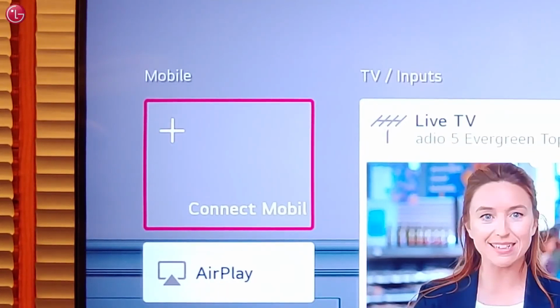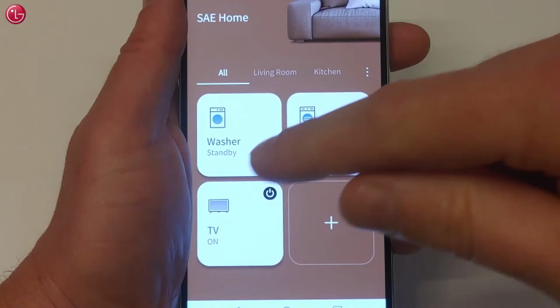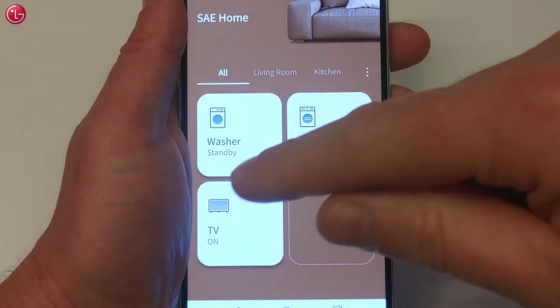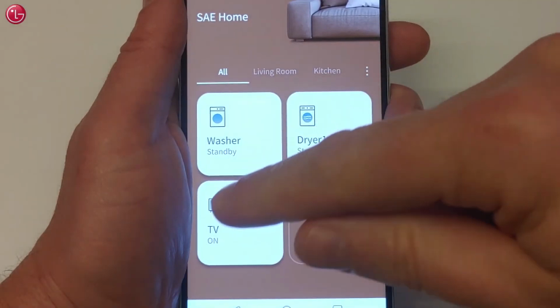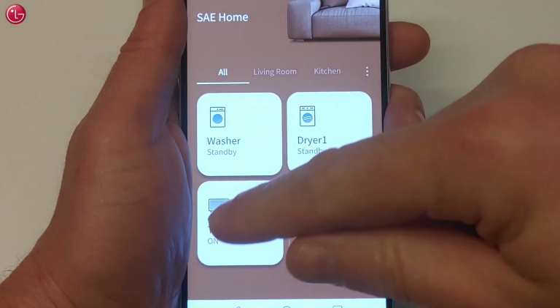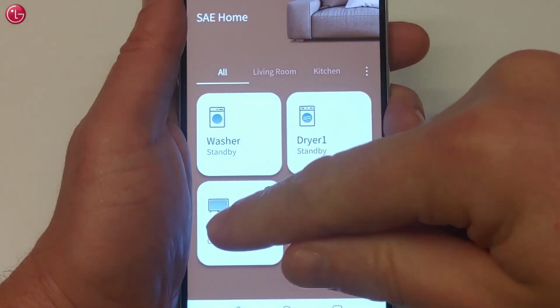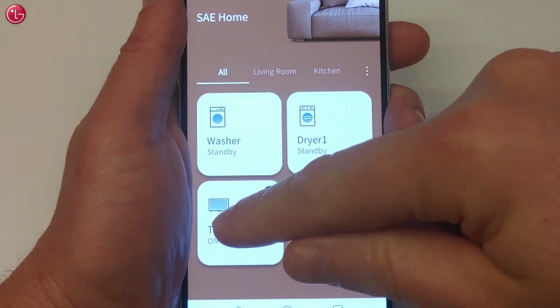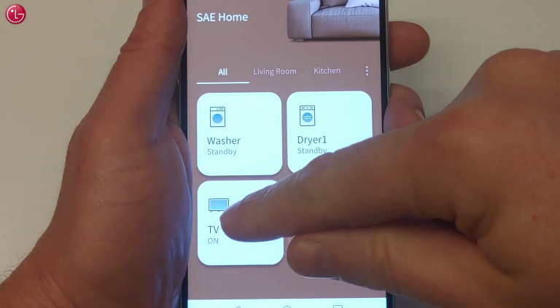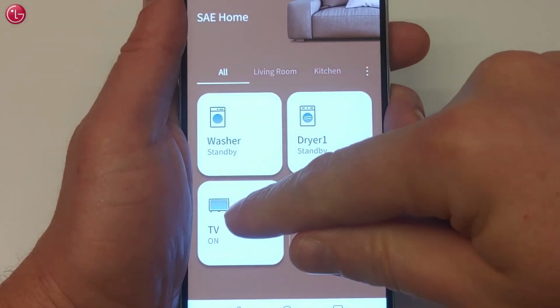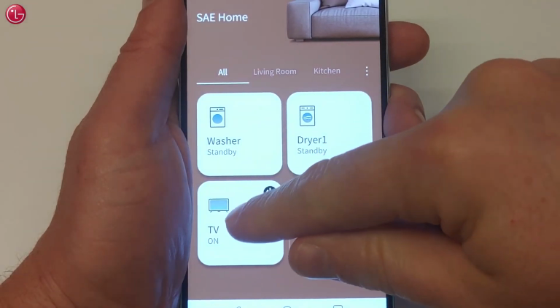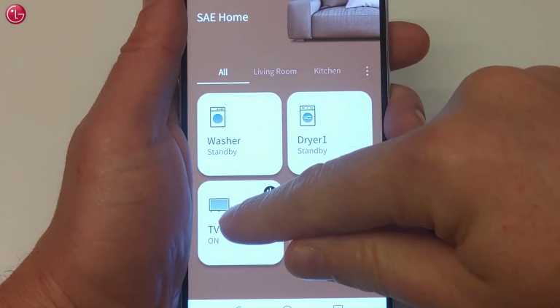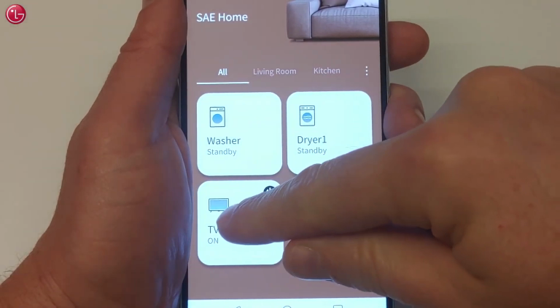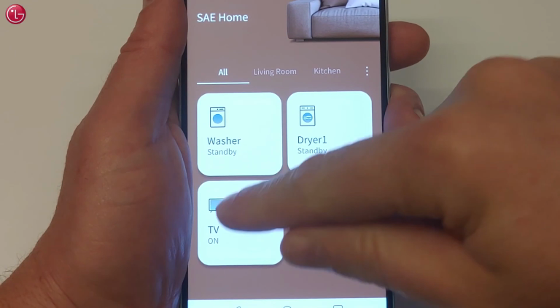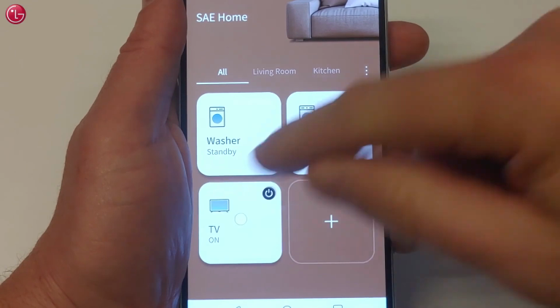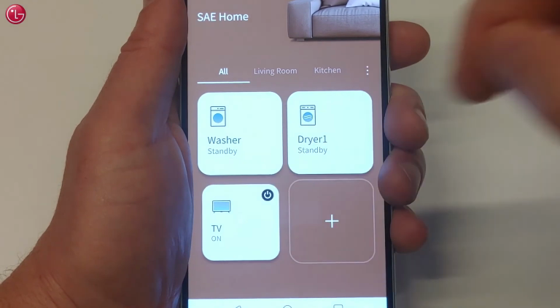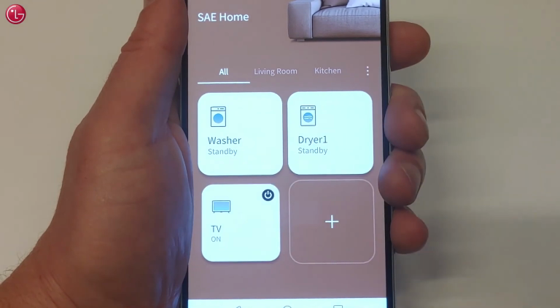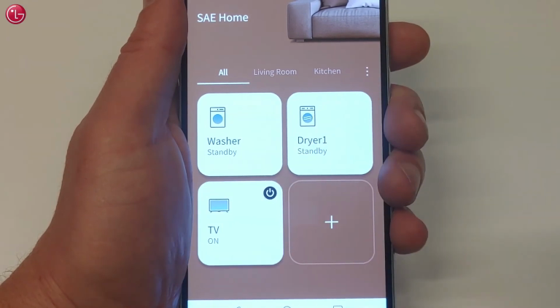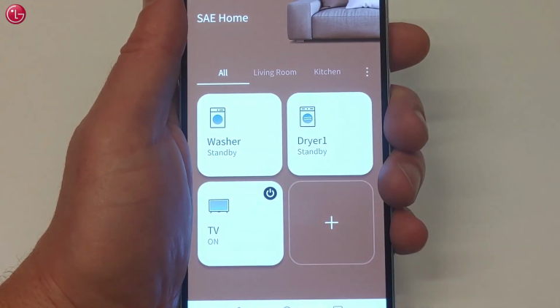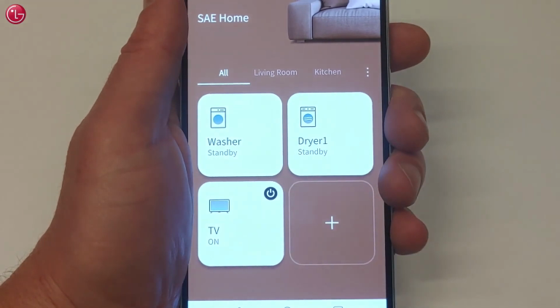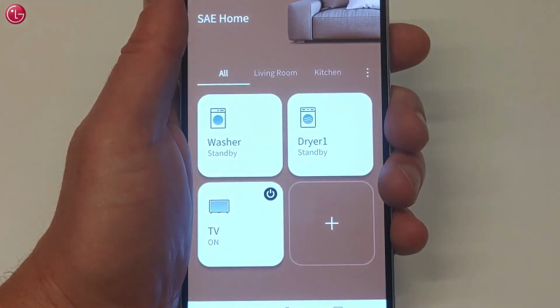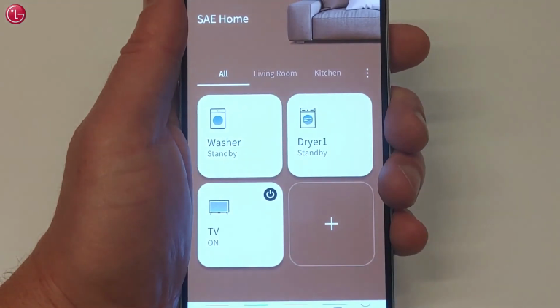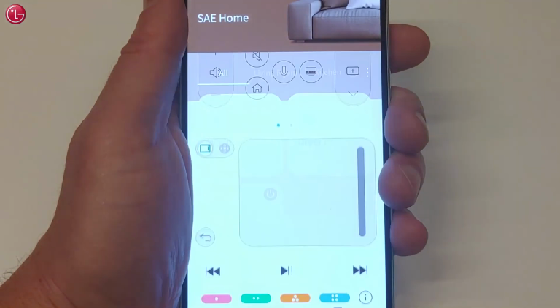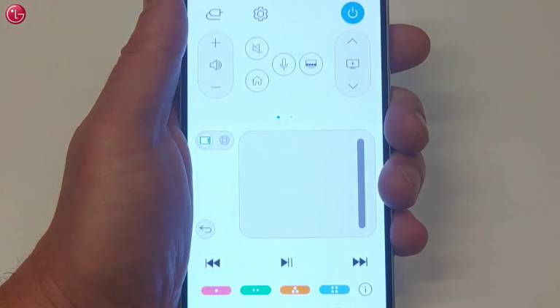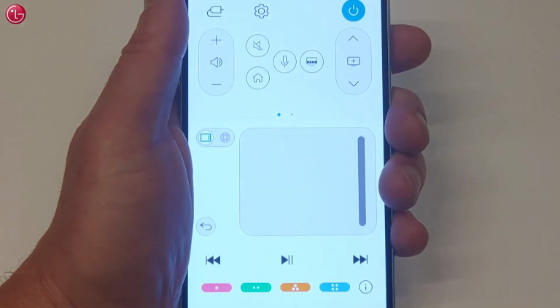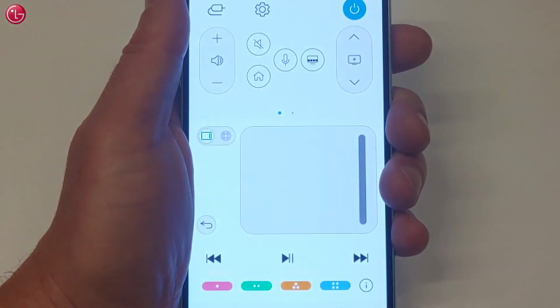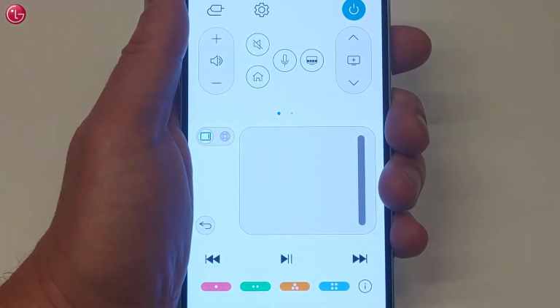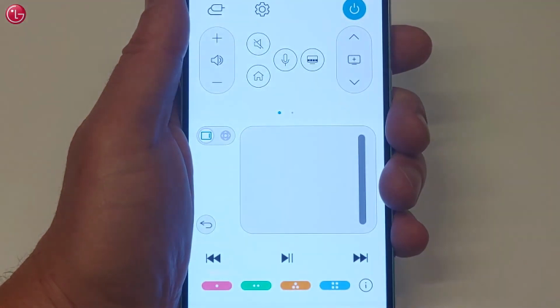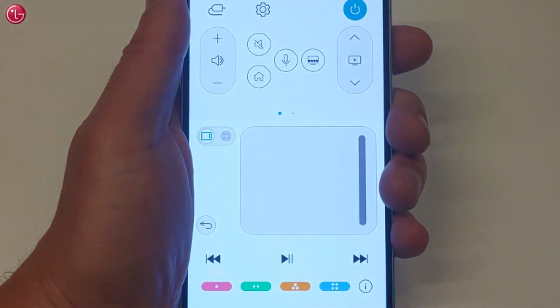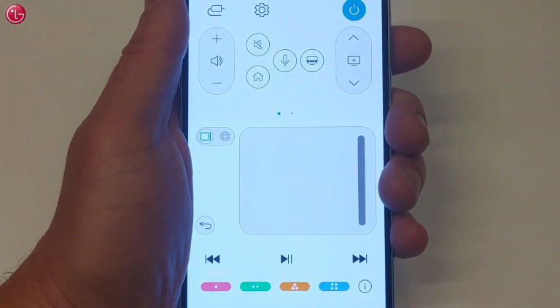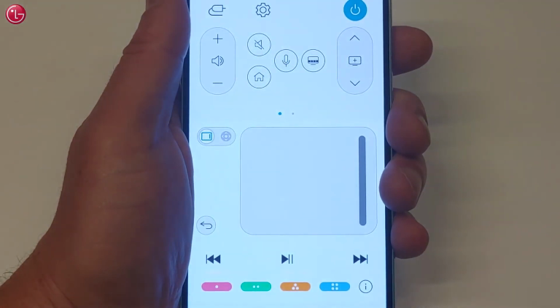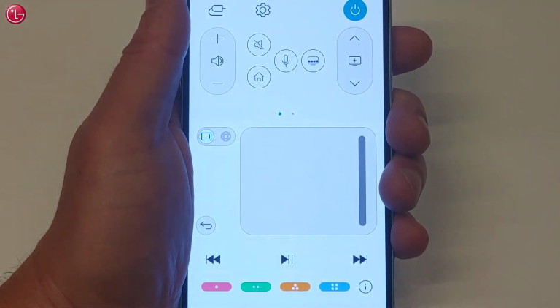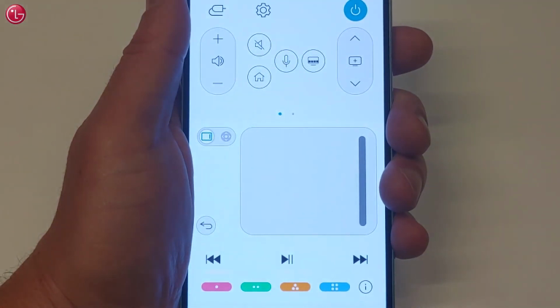This is how you can control the TV via the ThinQ app. For more help, contact your local LG helpdesk.